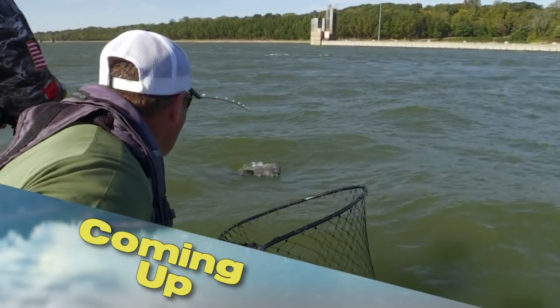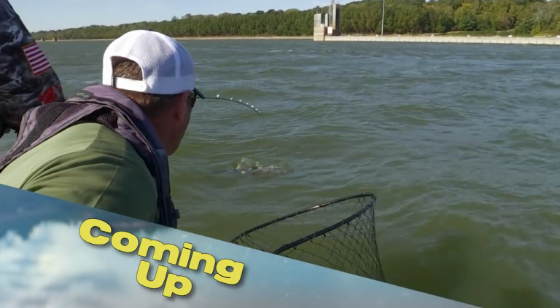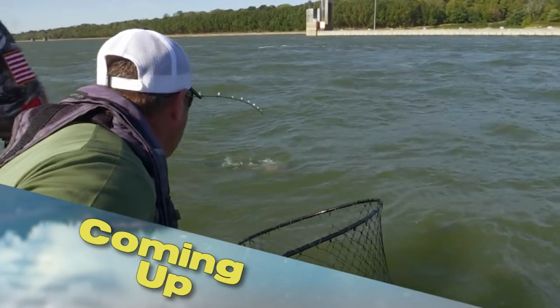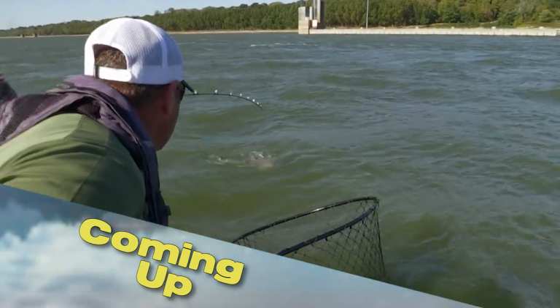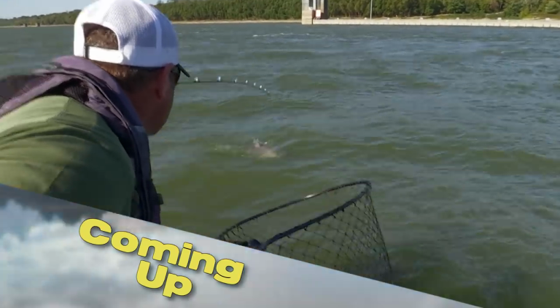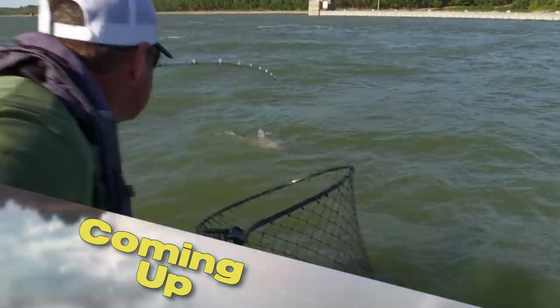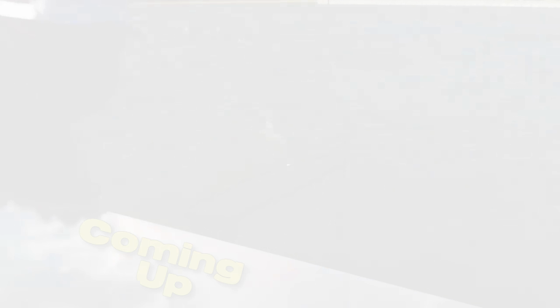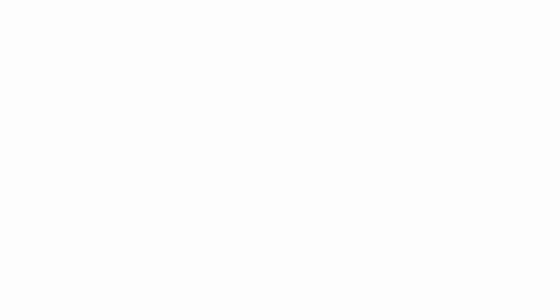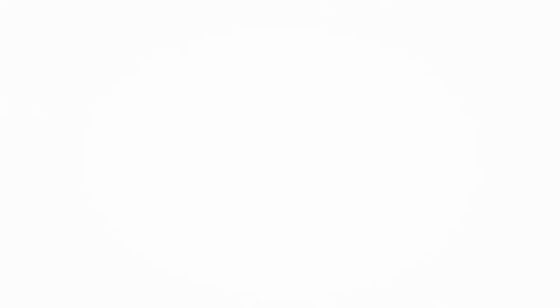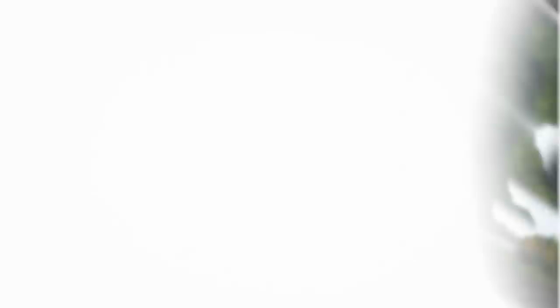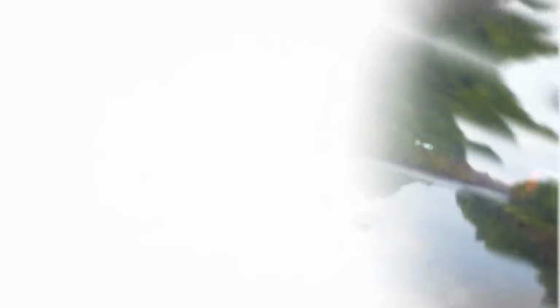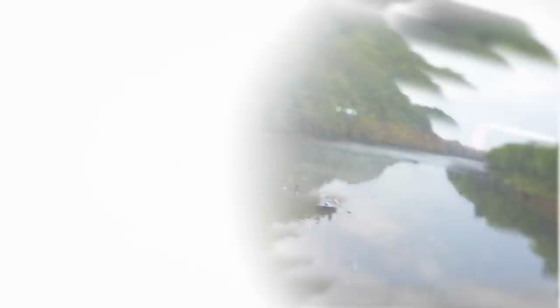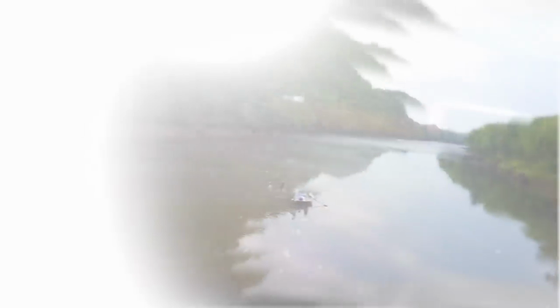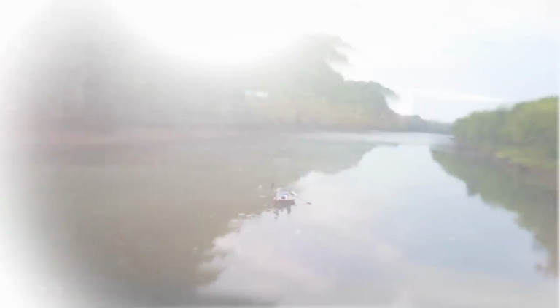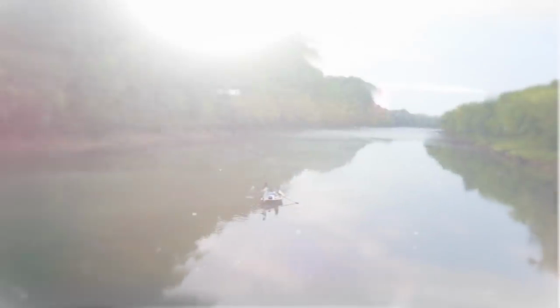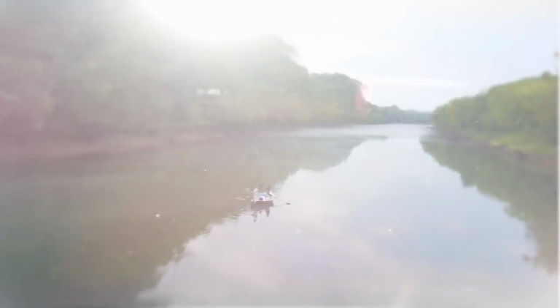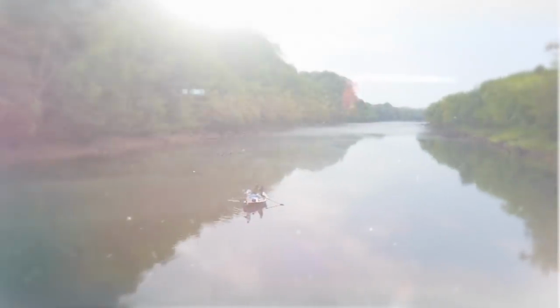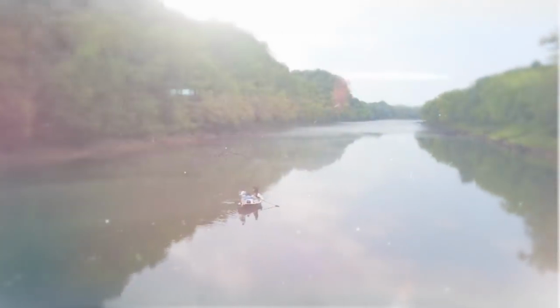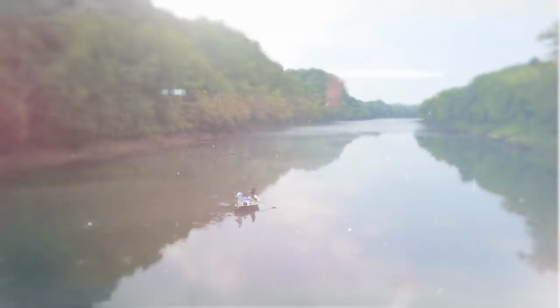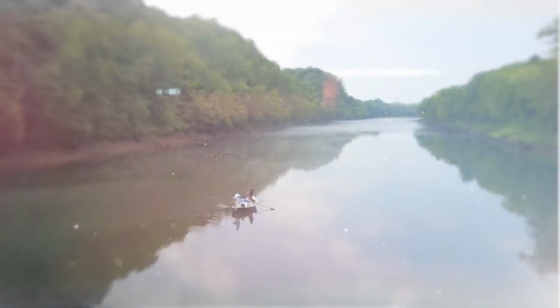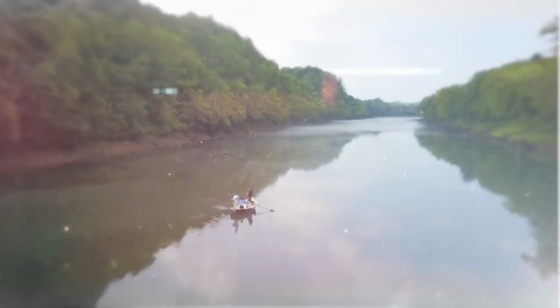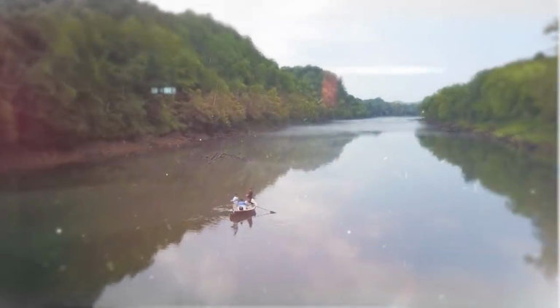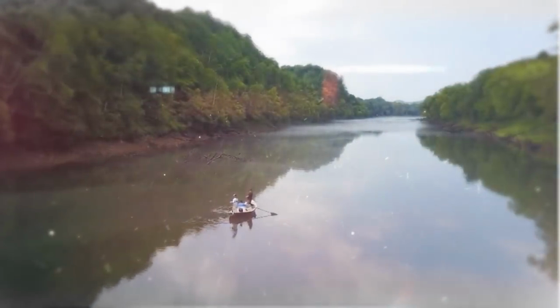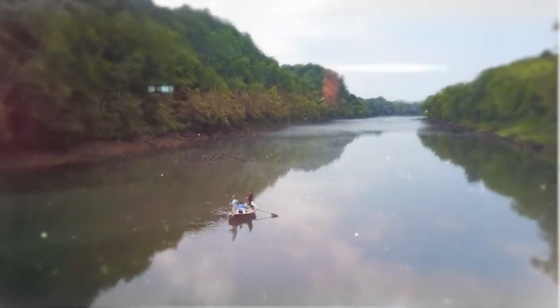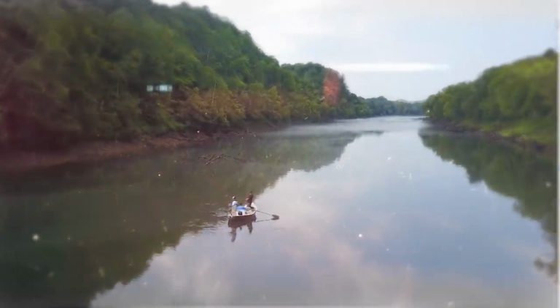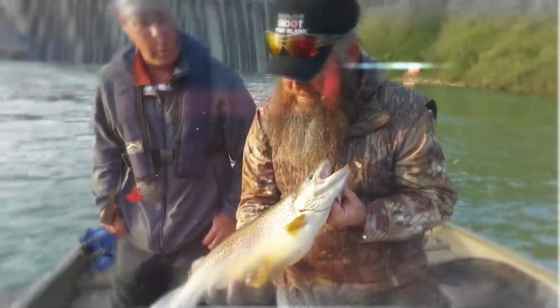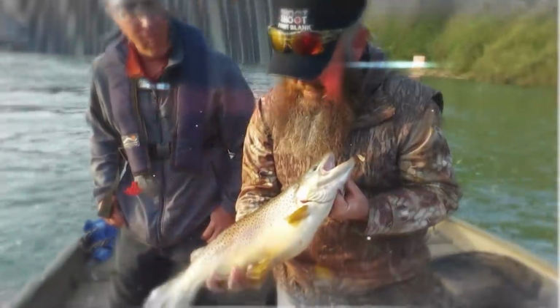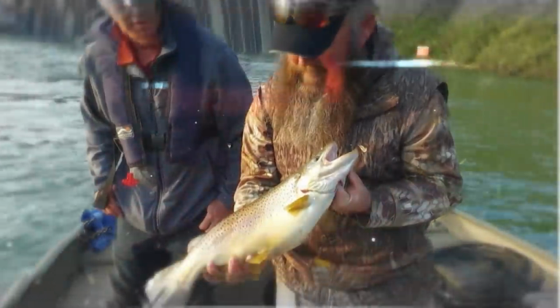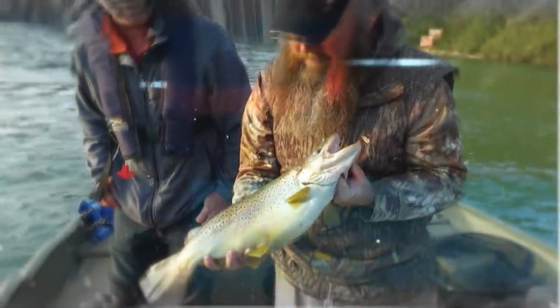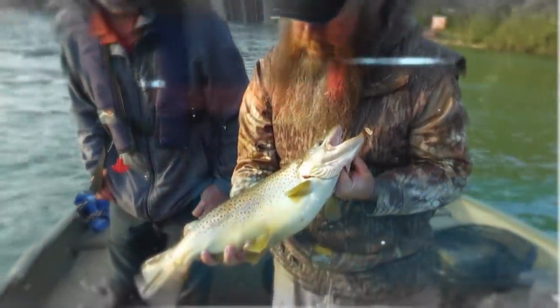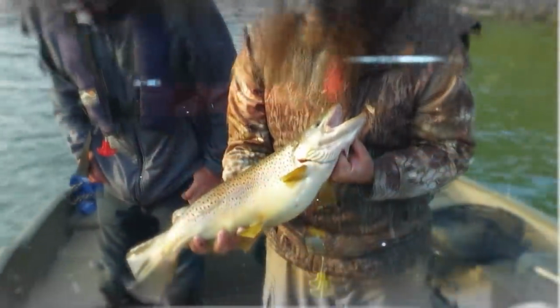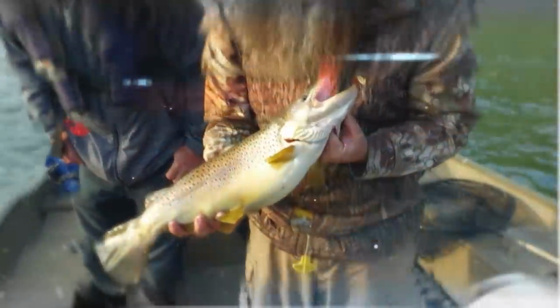Oh my goodness. Such a pretty fish. Beautiful.